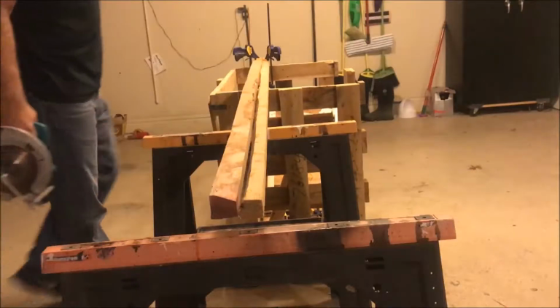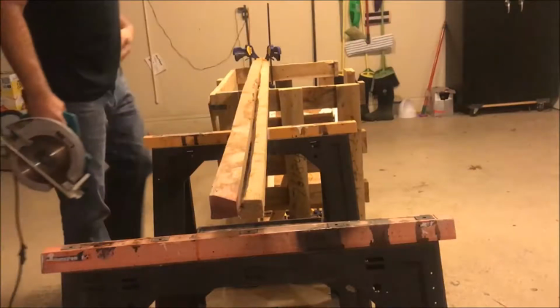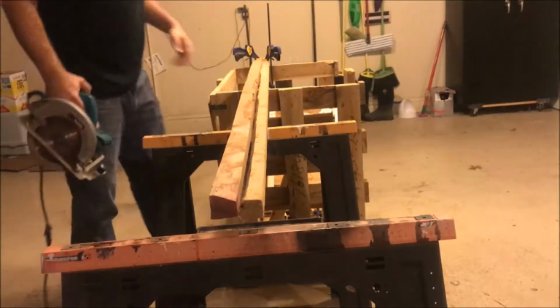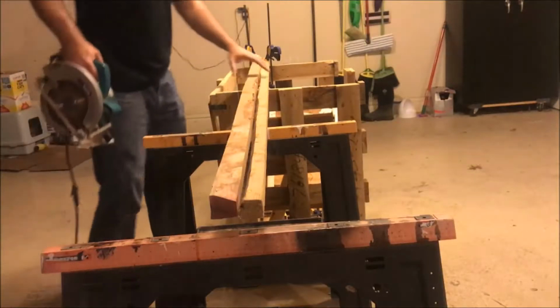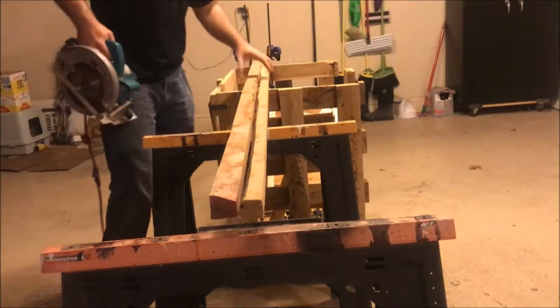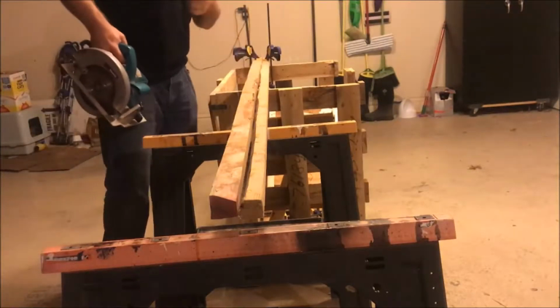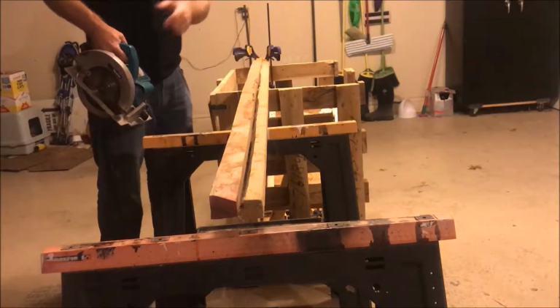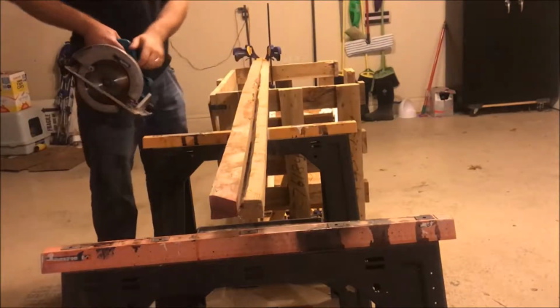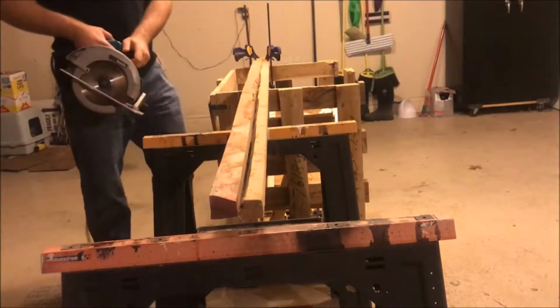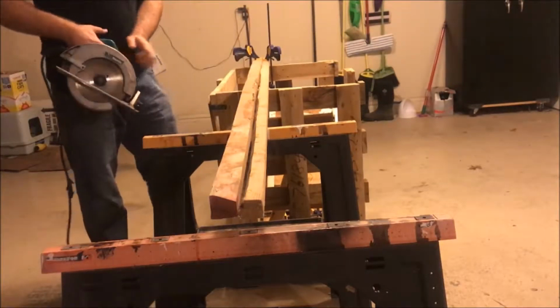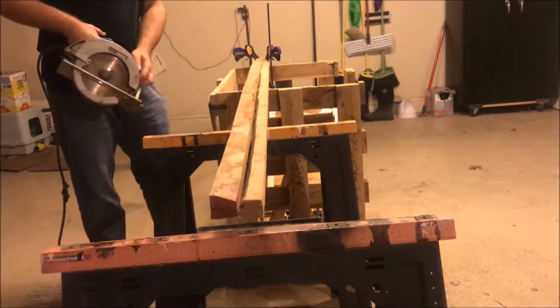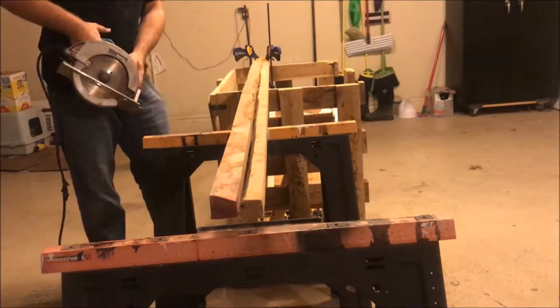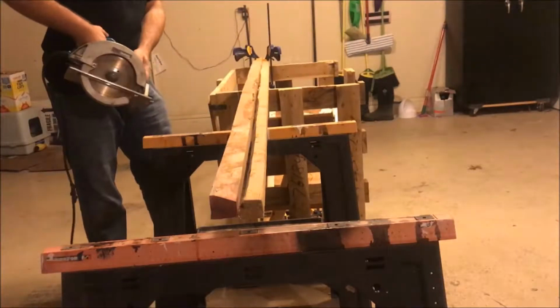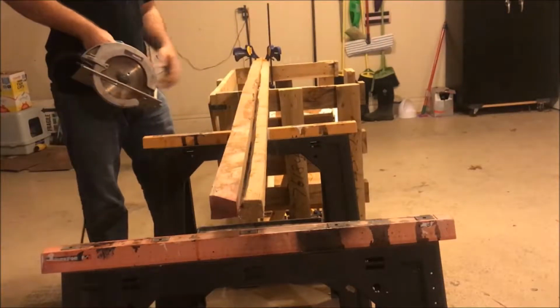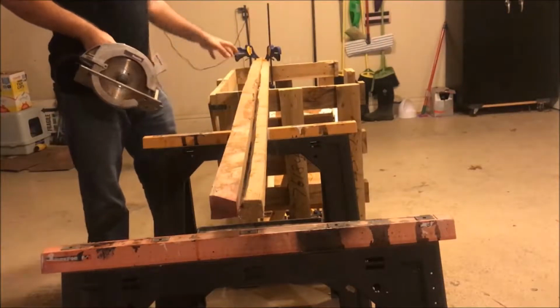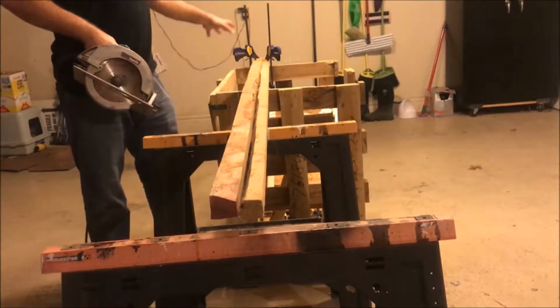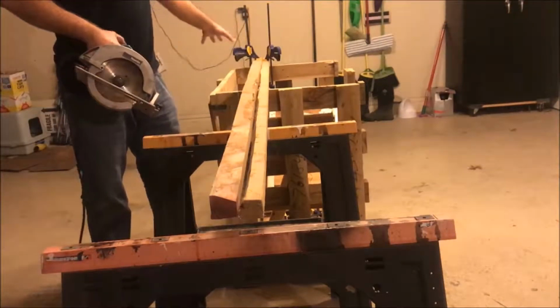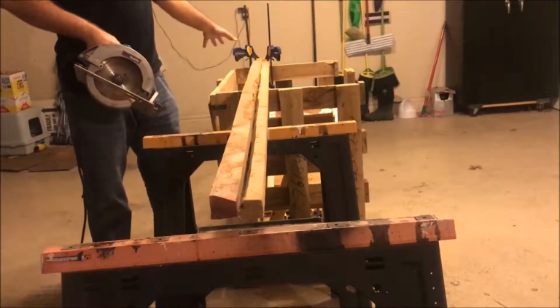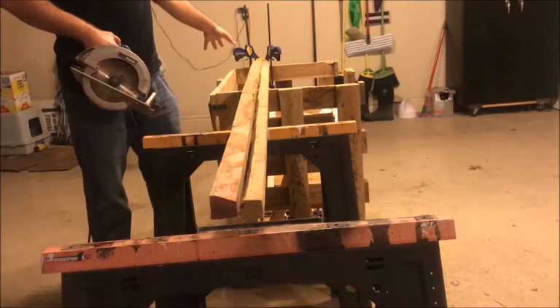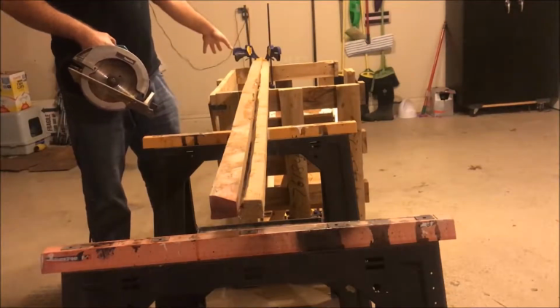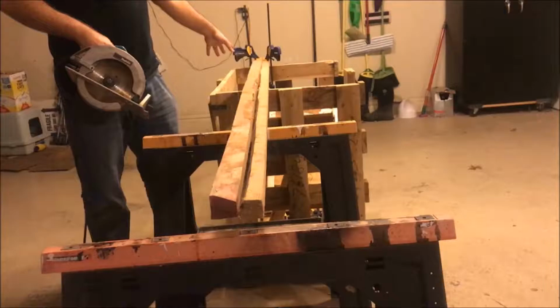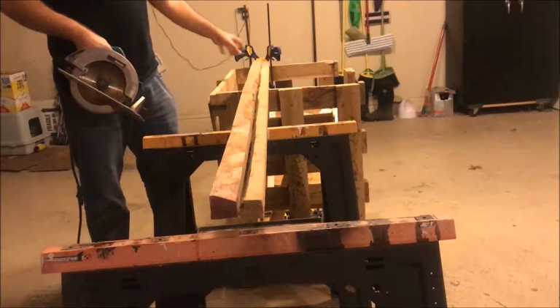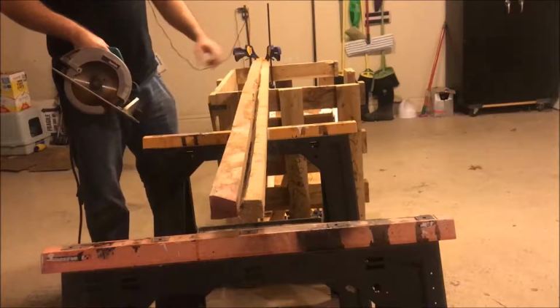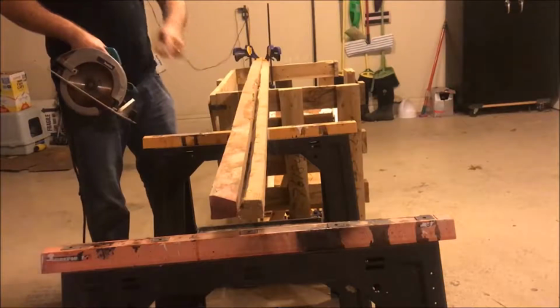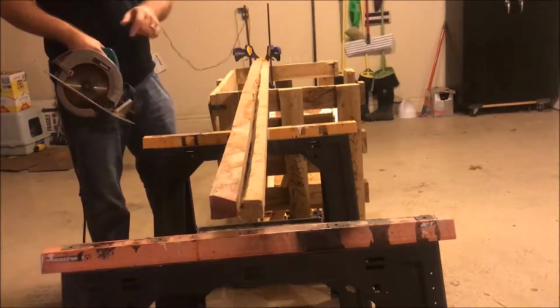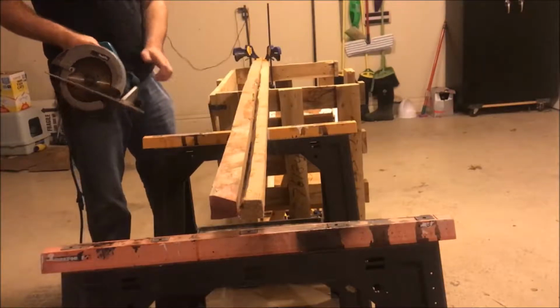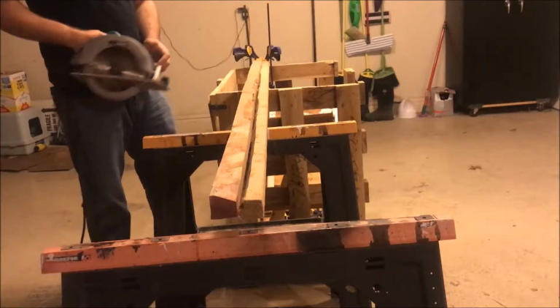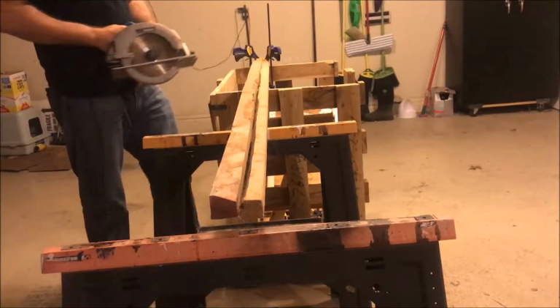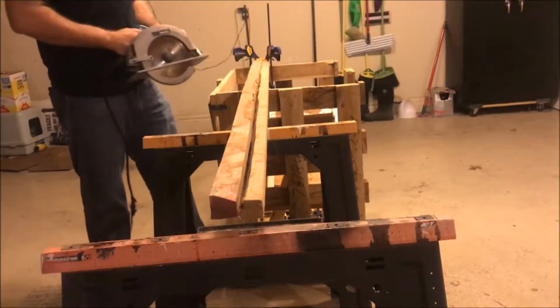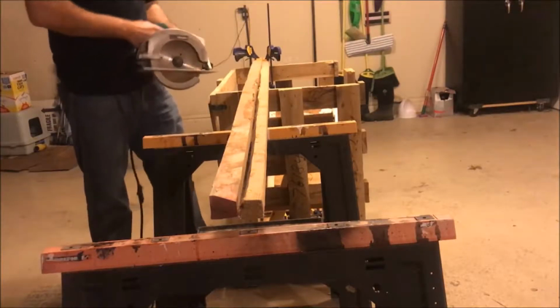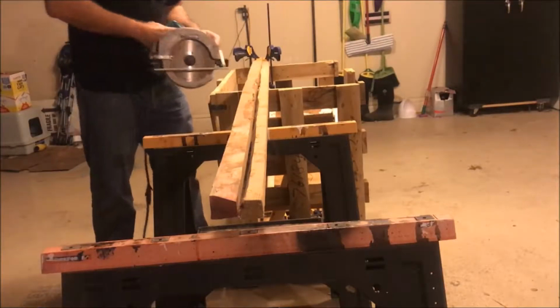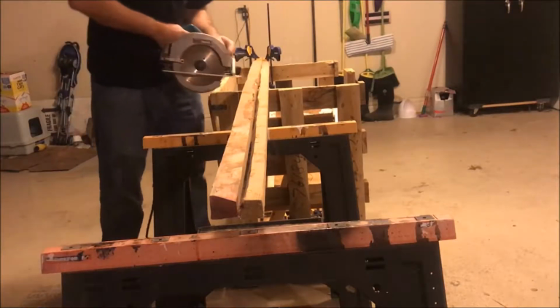Because these pieces are so long, I don't want them to bind up again, so we put sawhorses out to catch them when they fall.